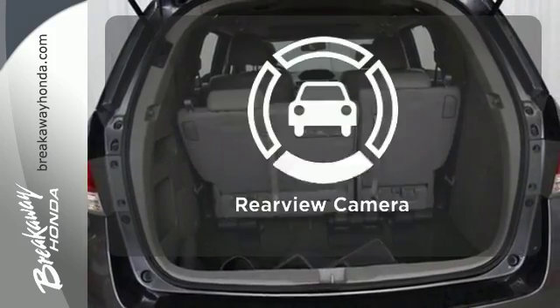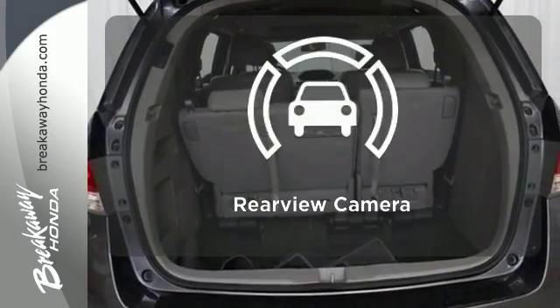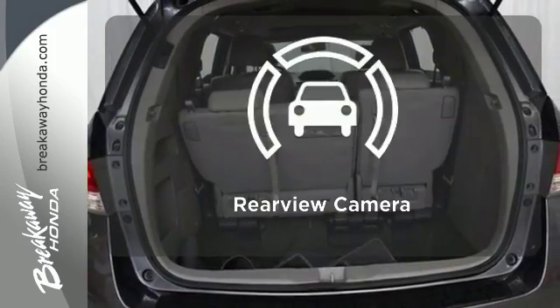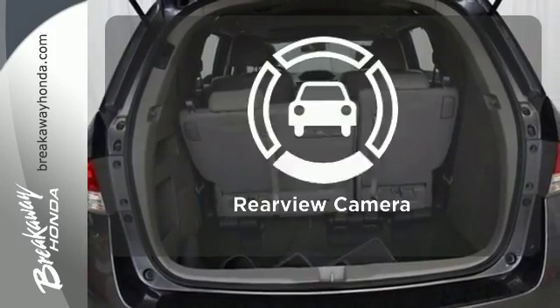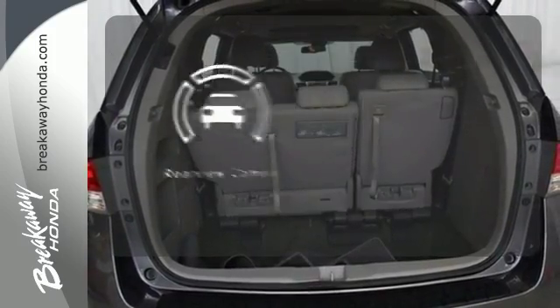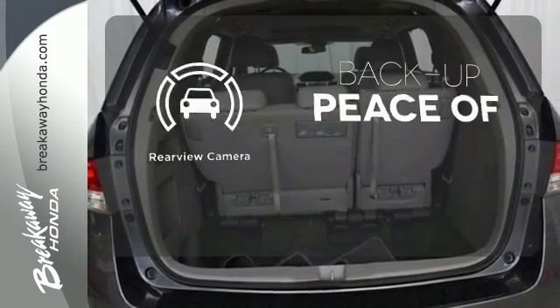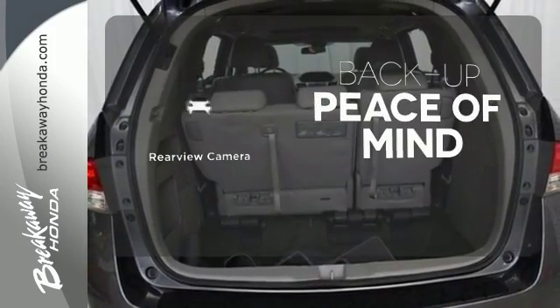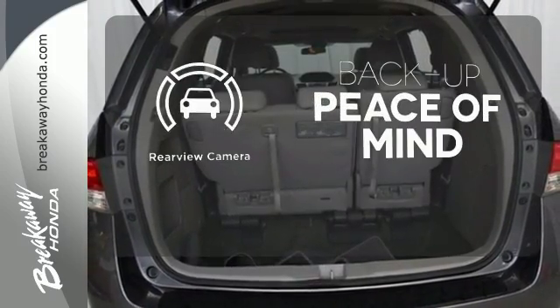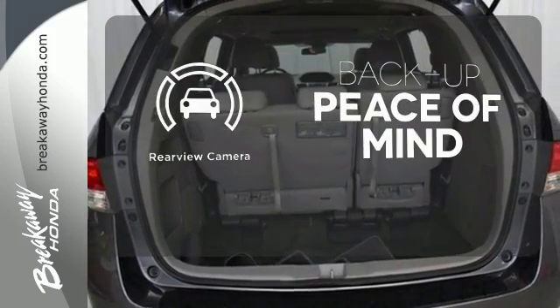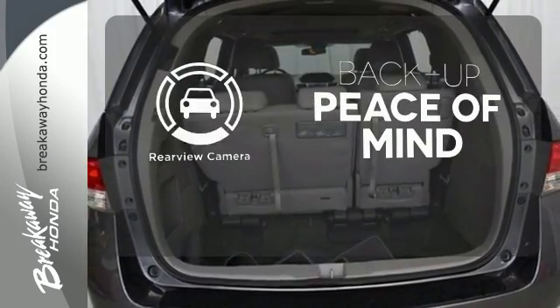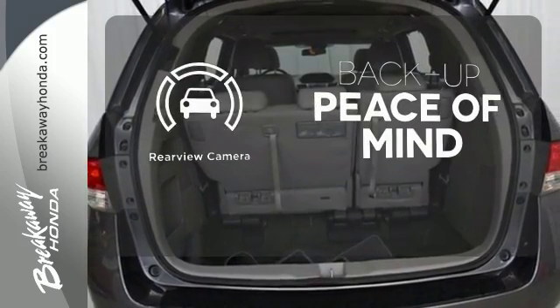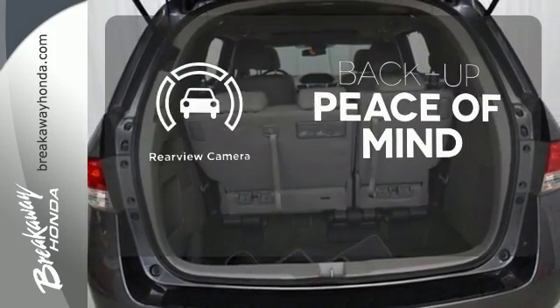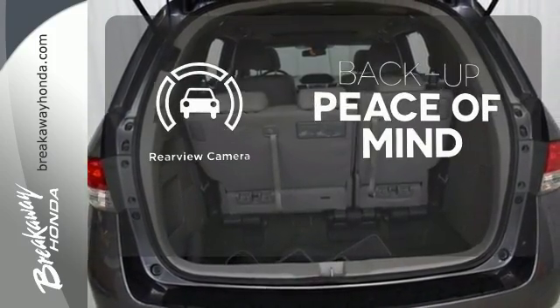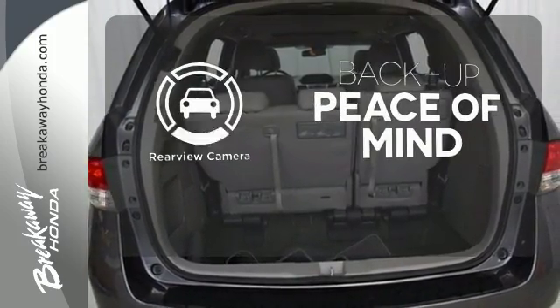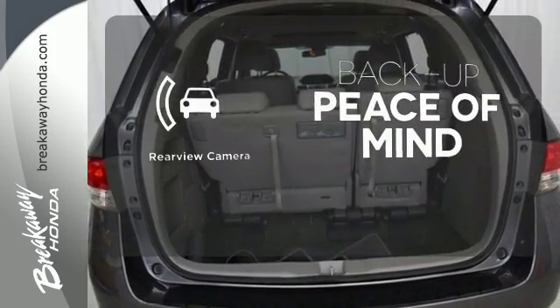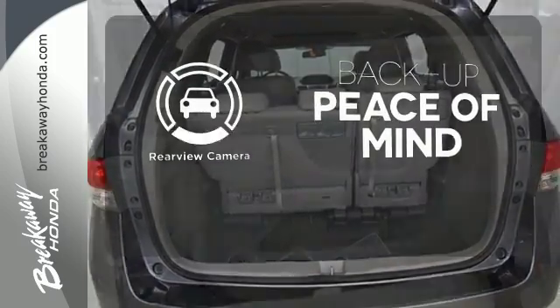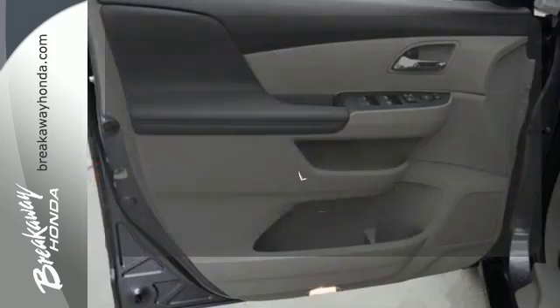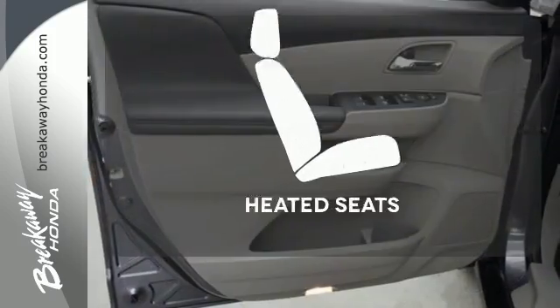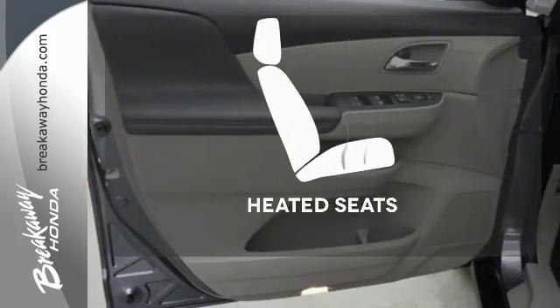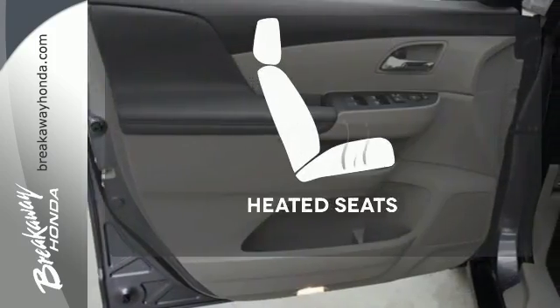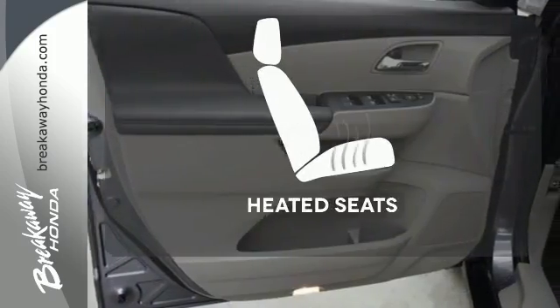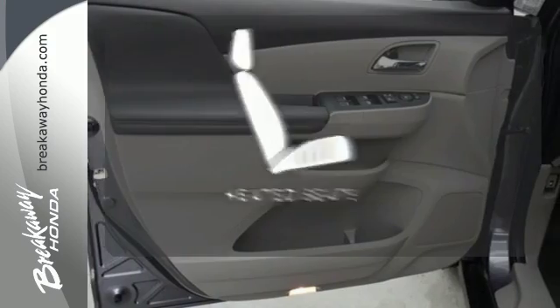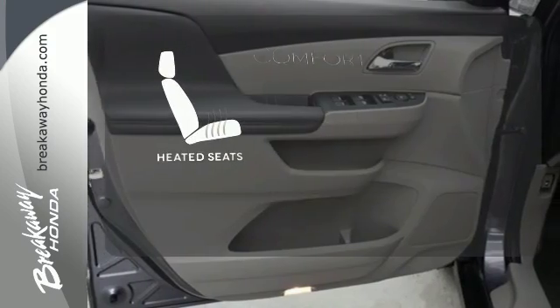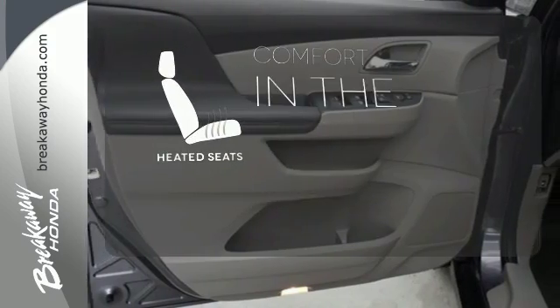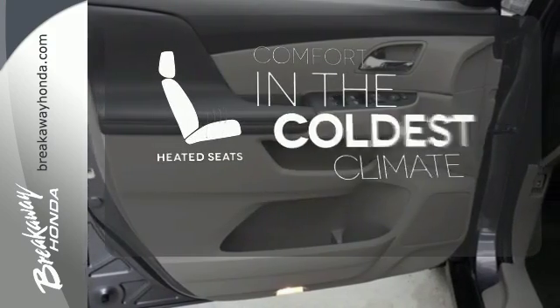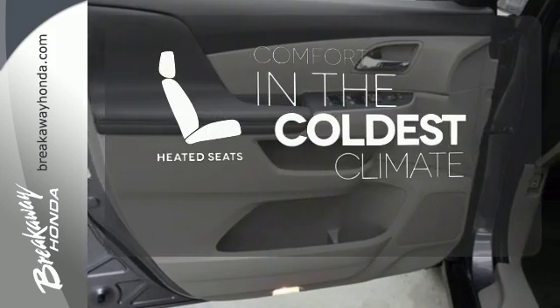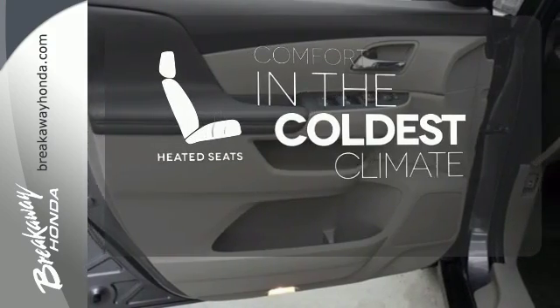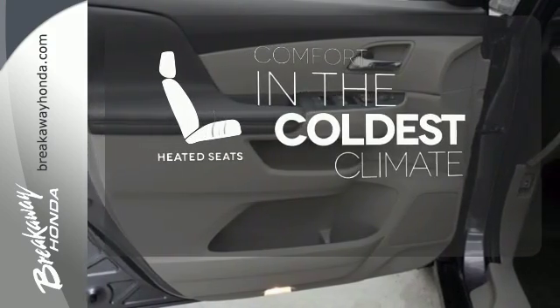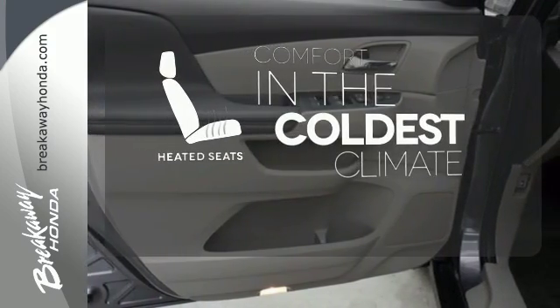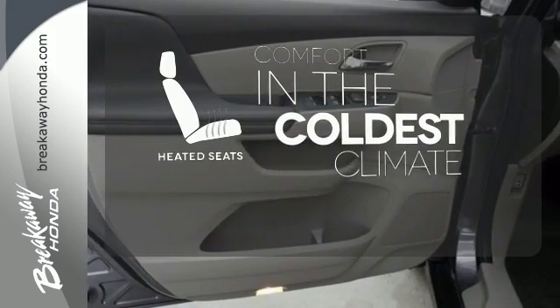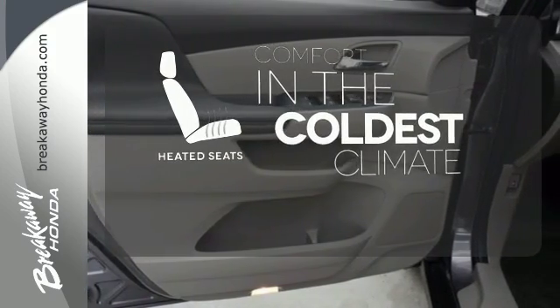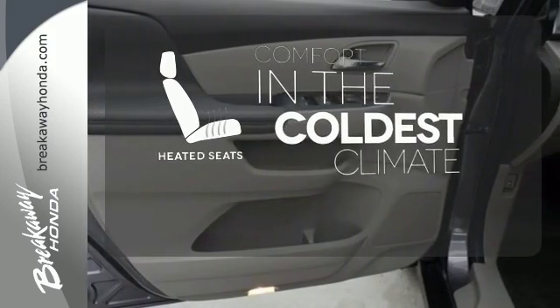Hindsight is 20-20 with the backup camera. The heated seats keep you comfortable no matter how cold it is.